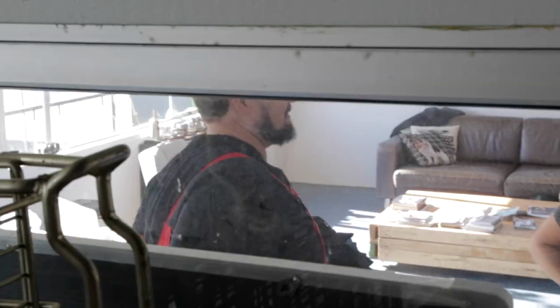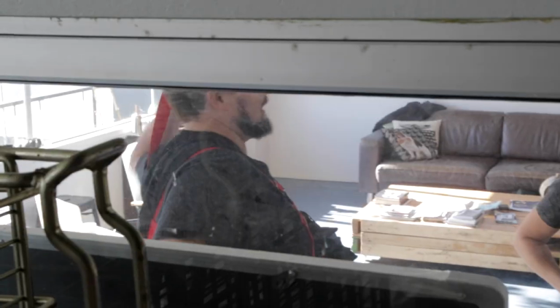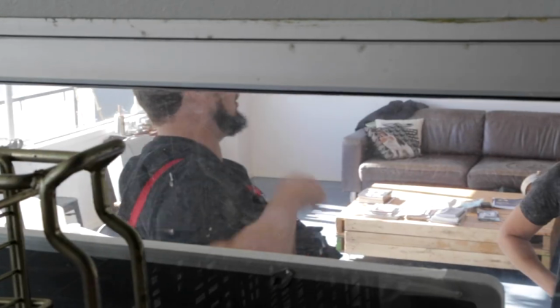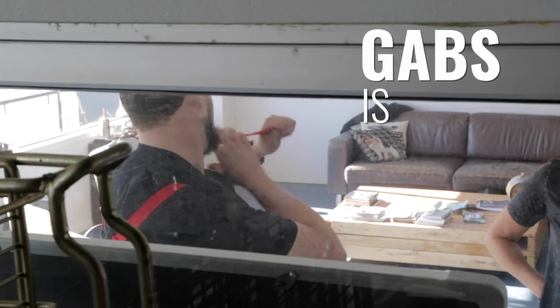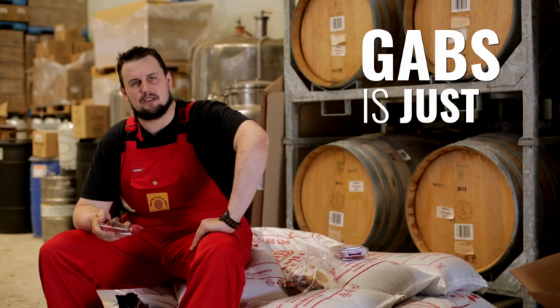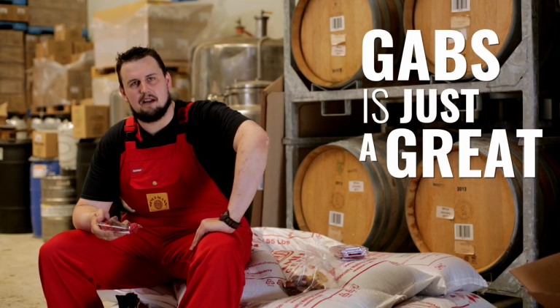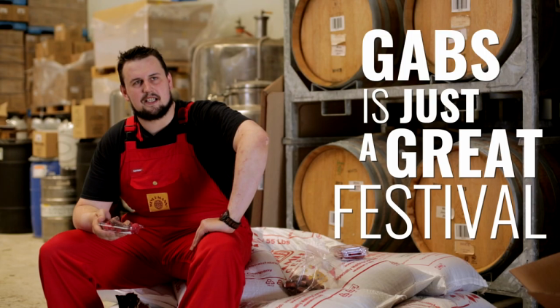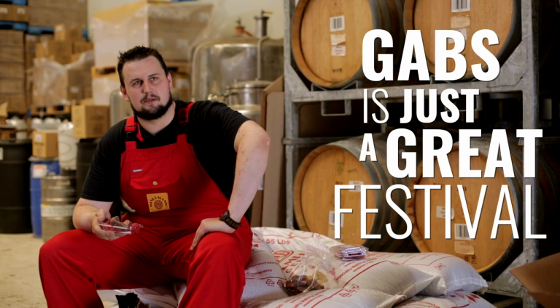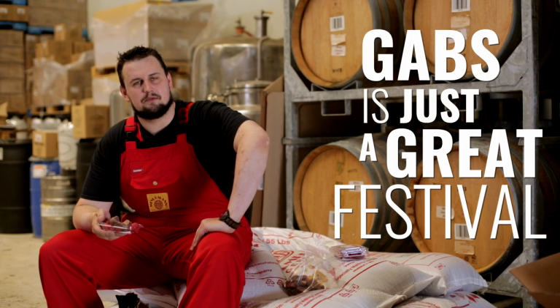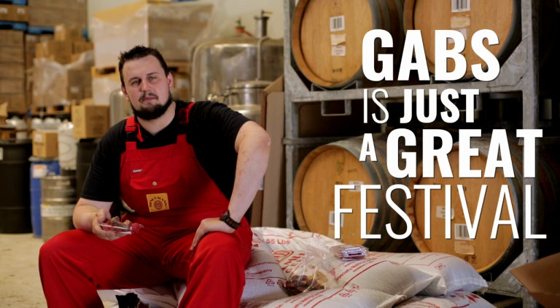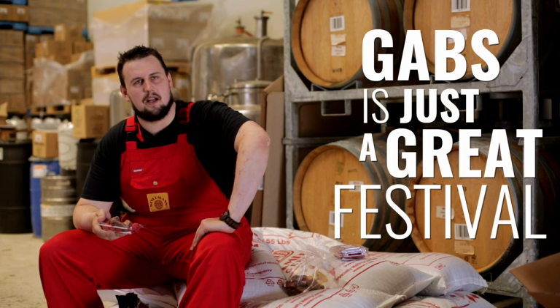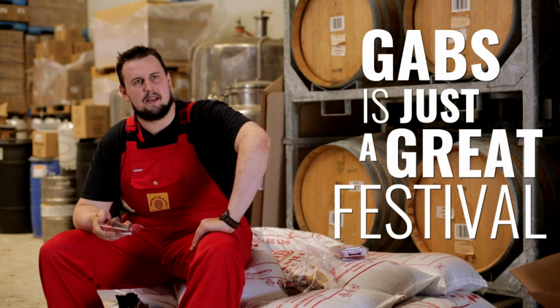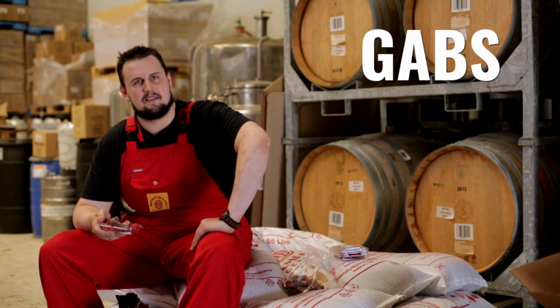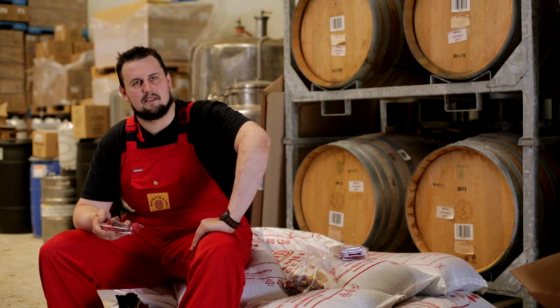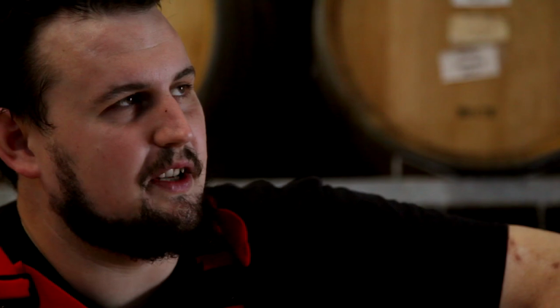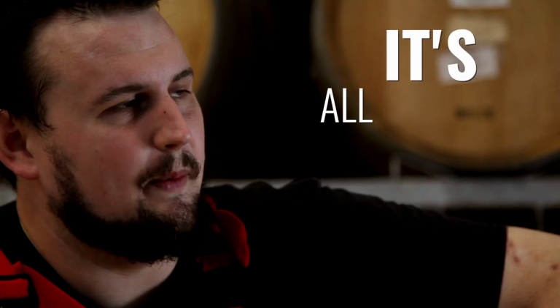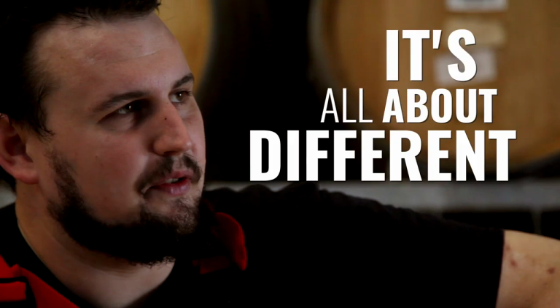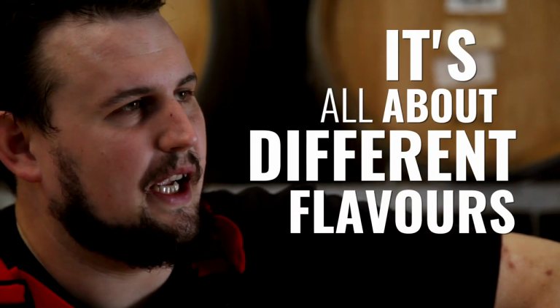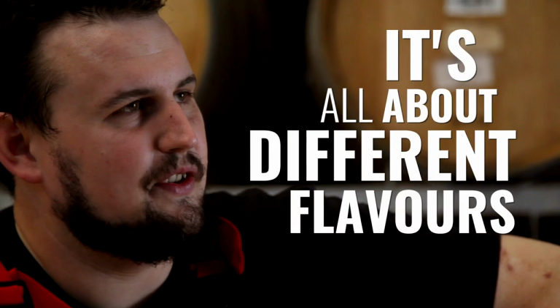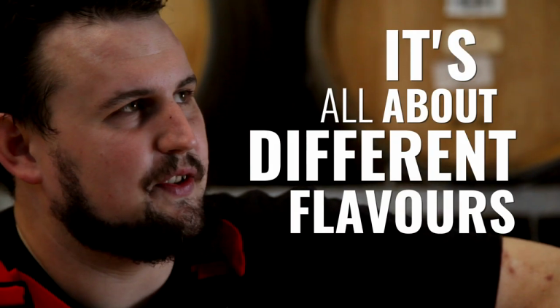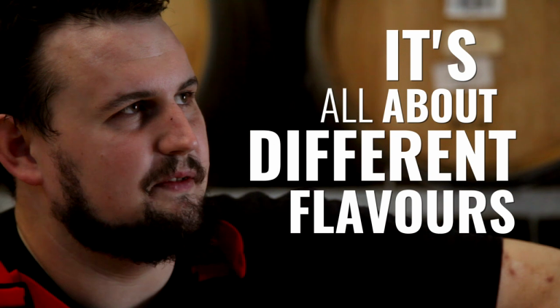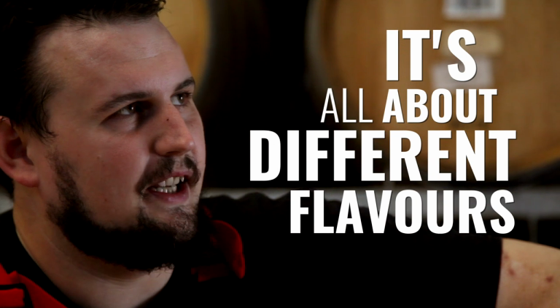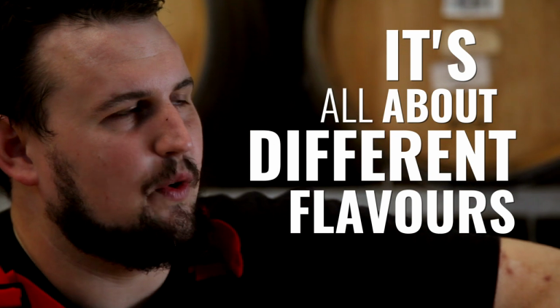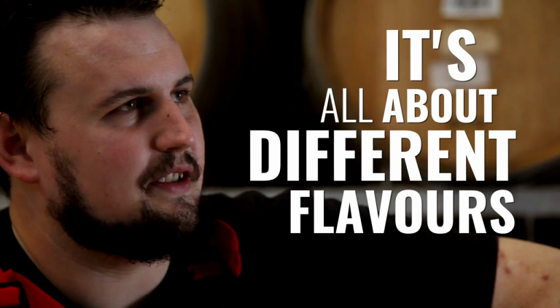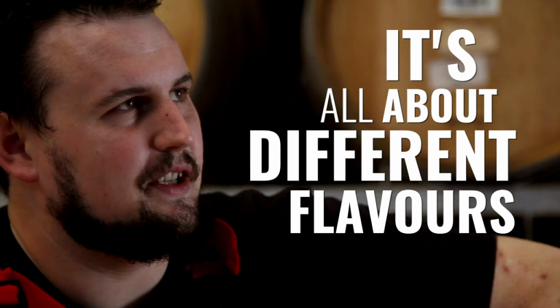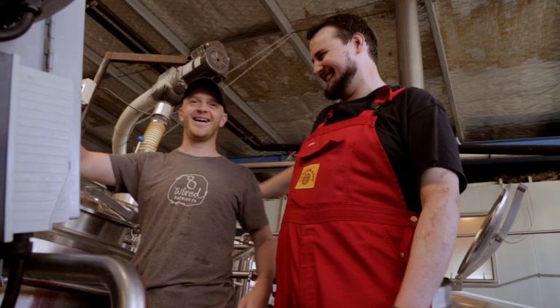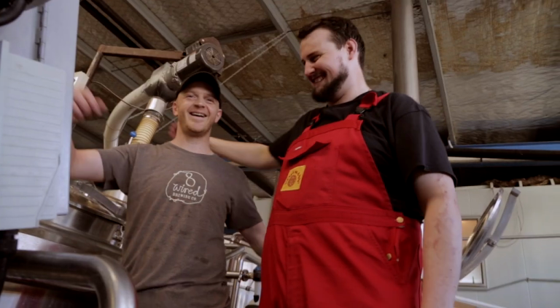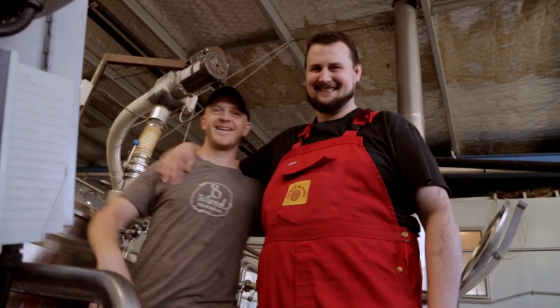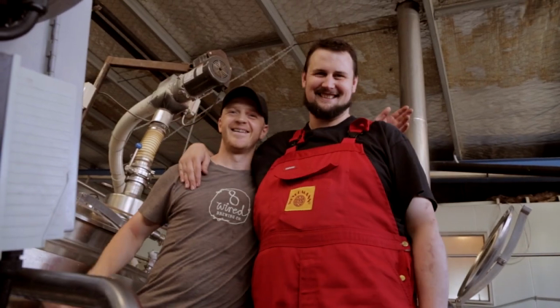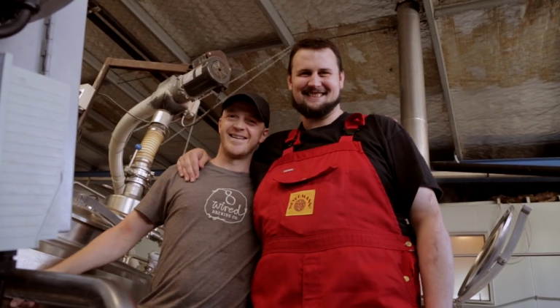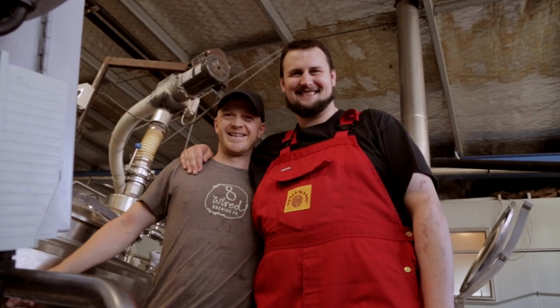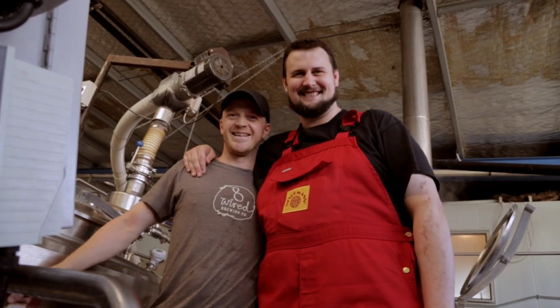GABS is just a great festival — you get to make fun beers. It's all about different flavours and enjoying different beers with your friends.